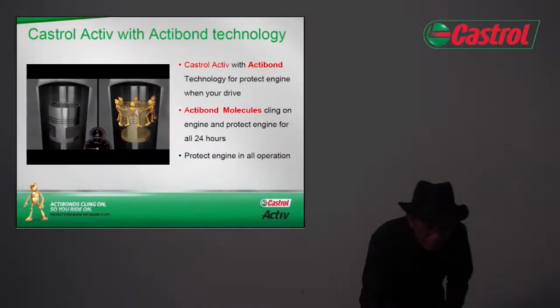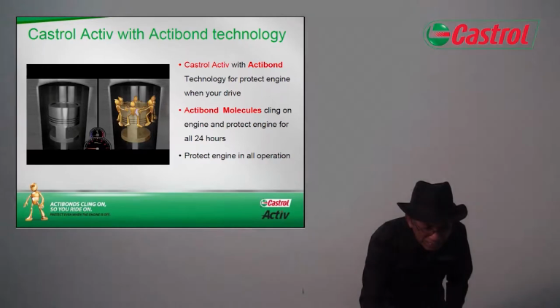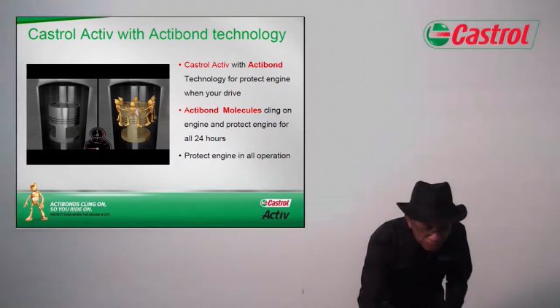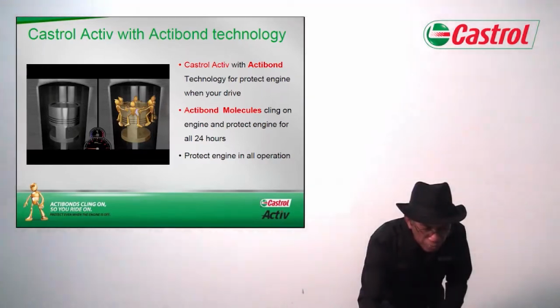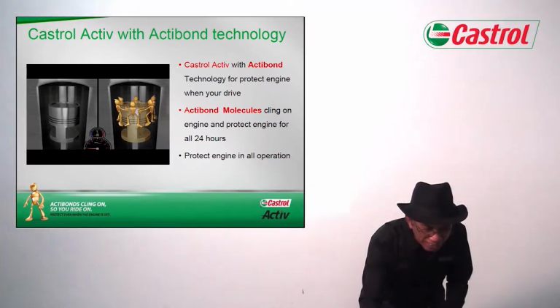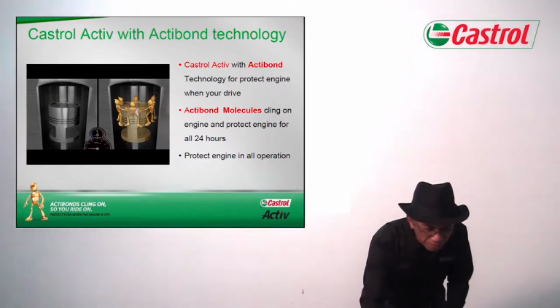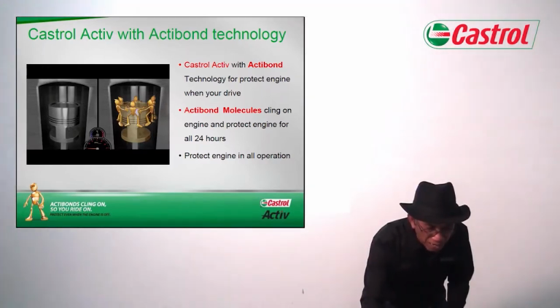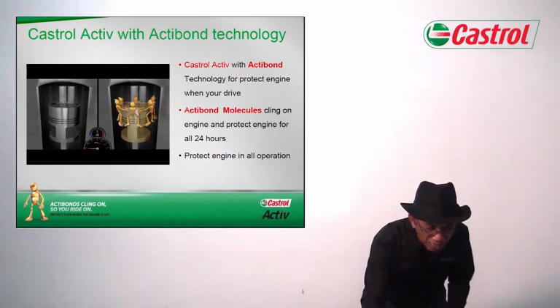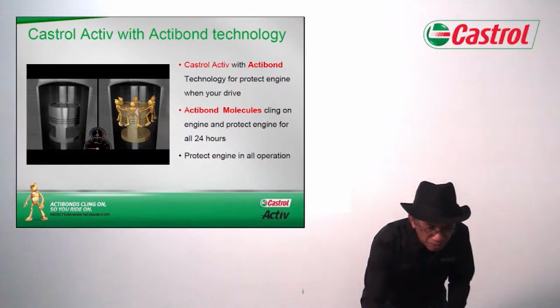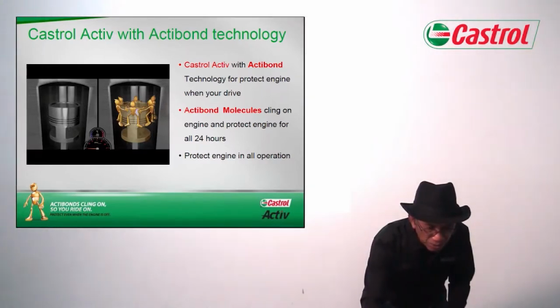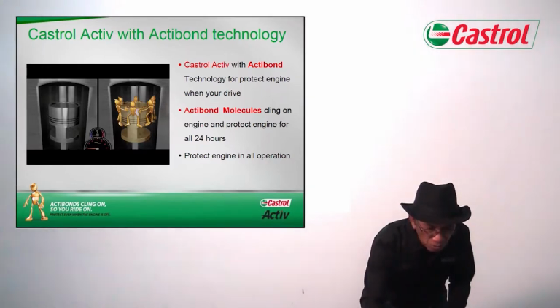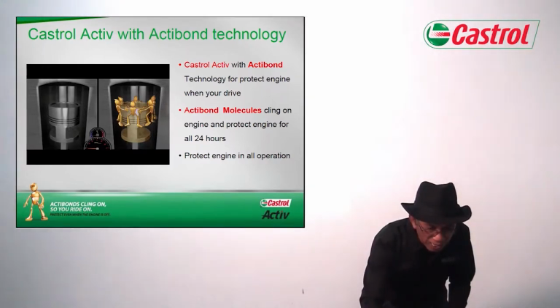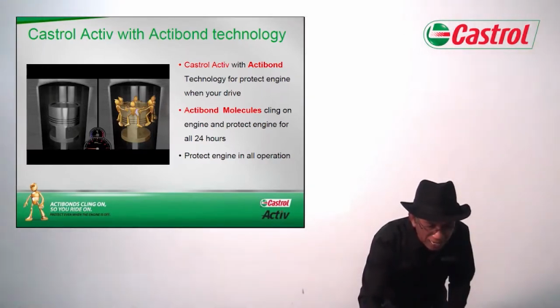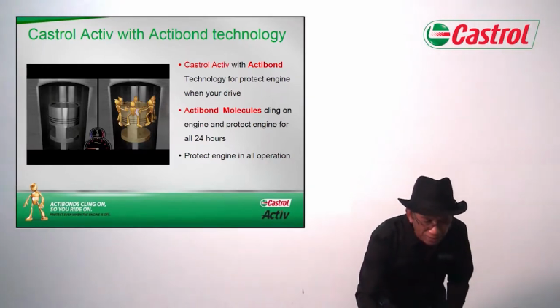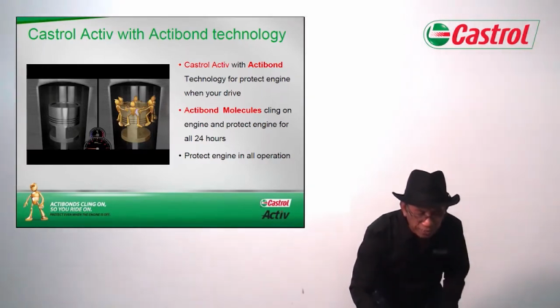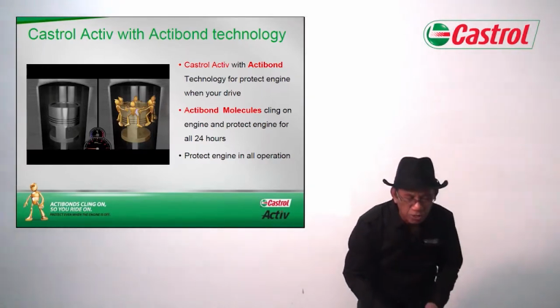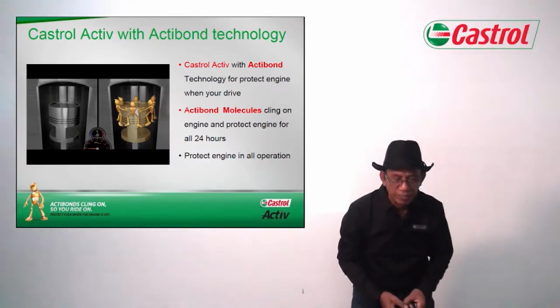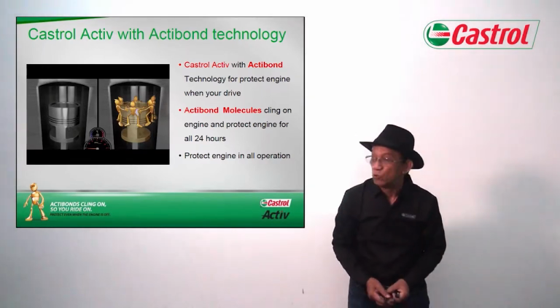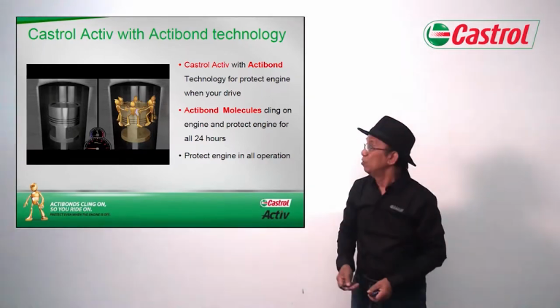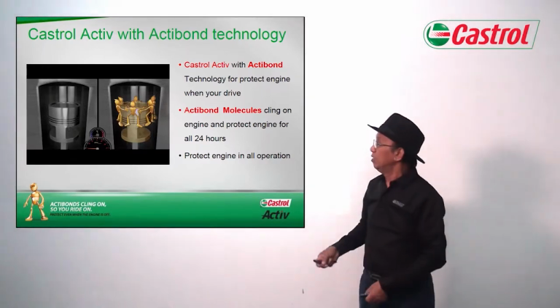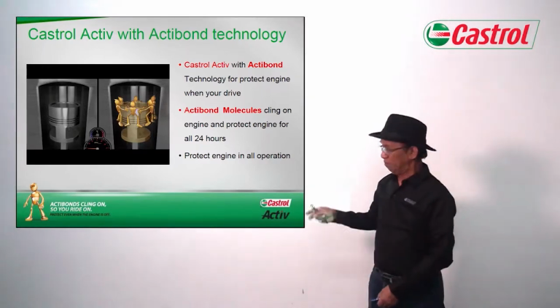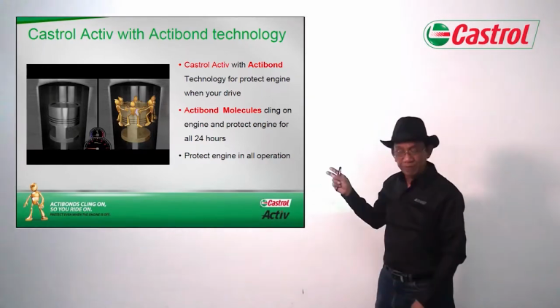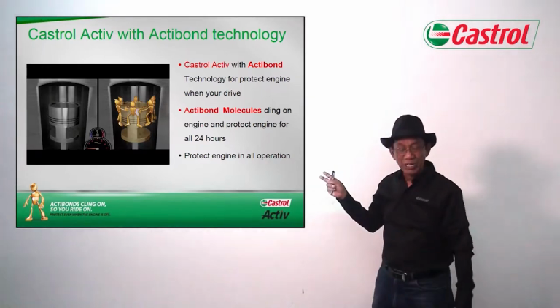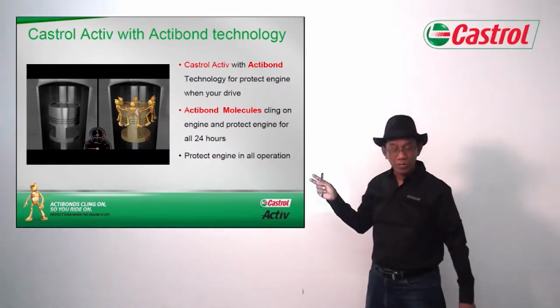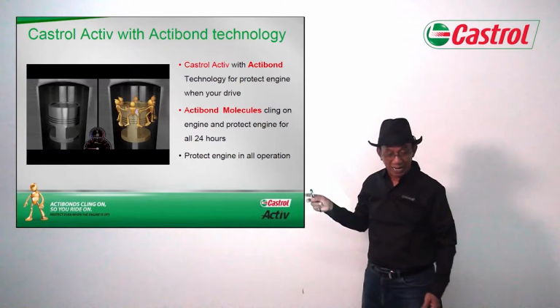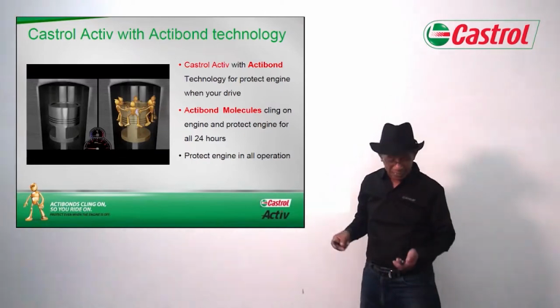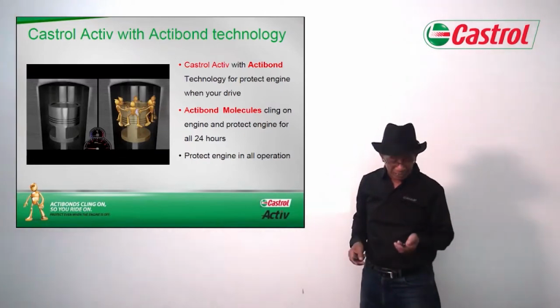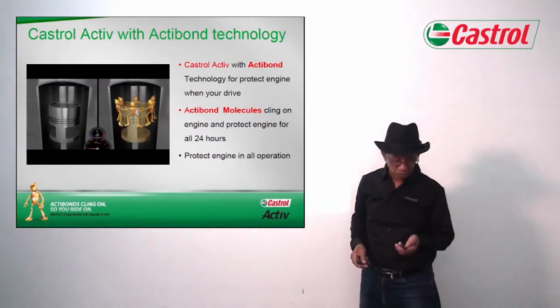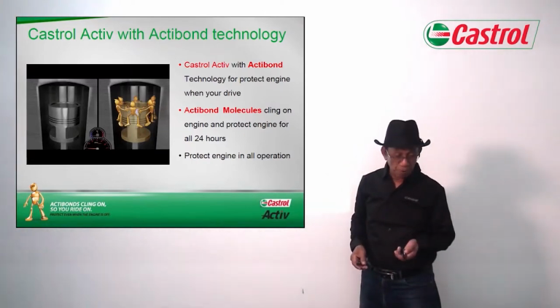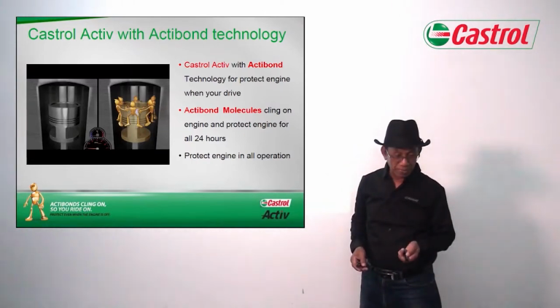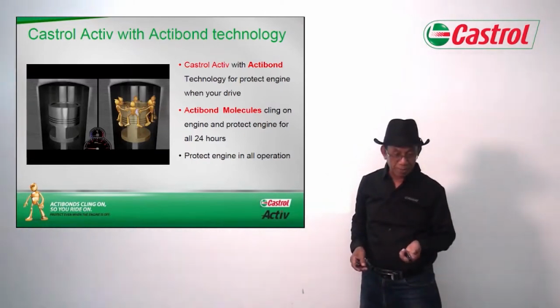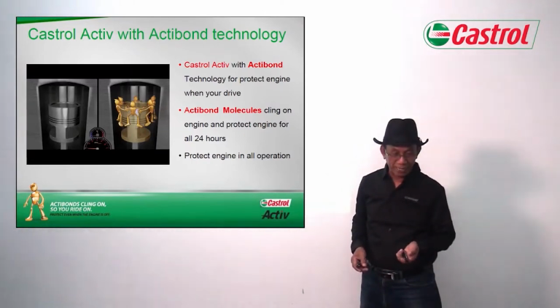In ACTIVE, there is a lot of technology for the anti-wear protection.